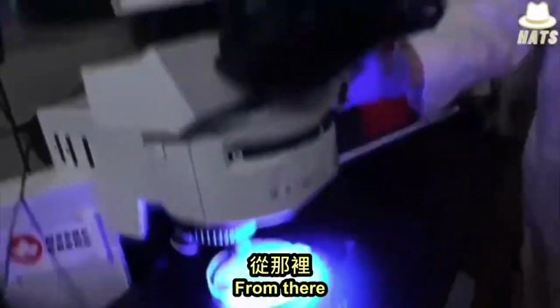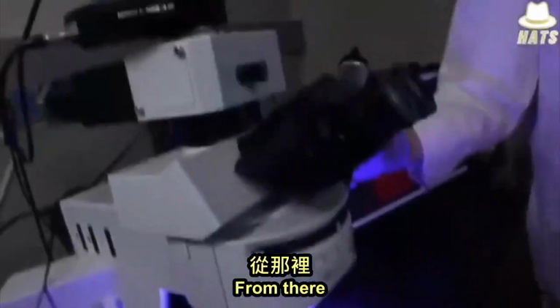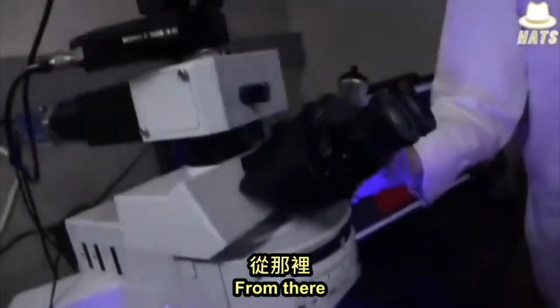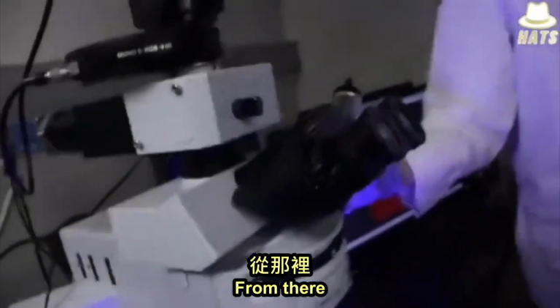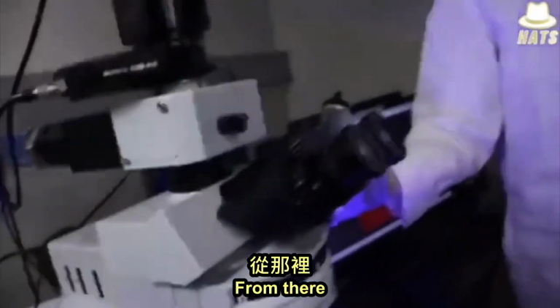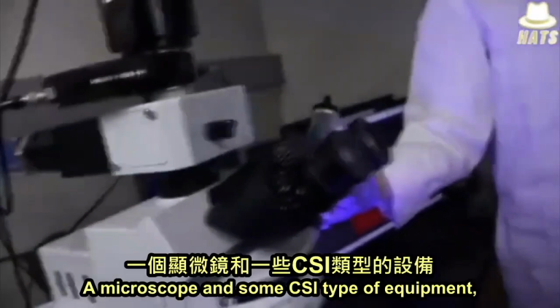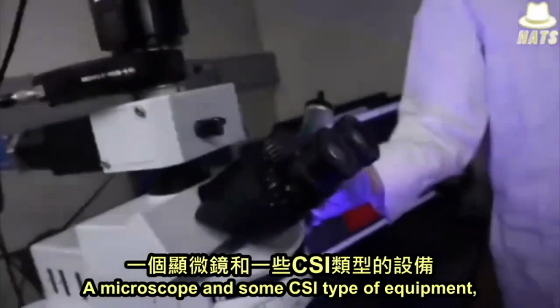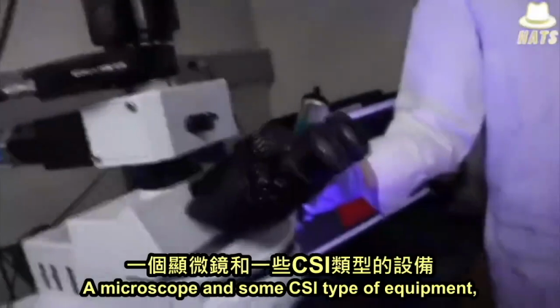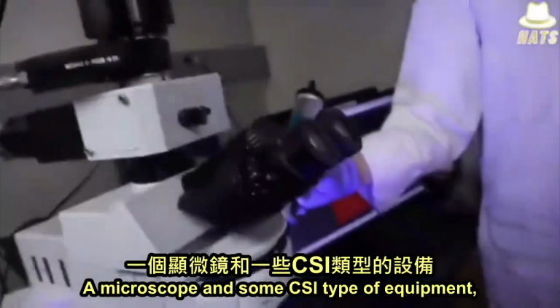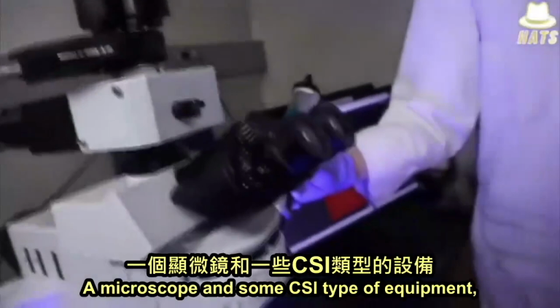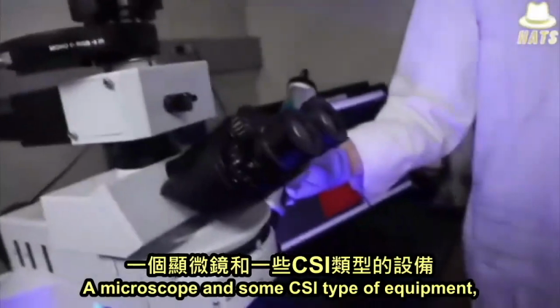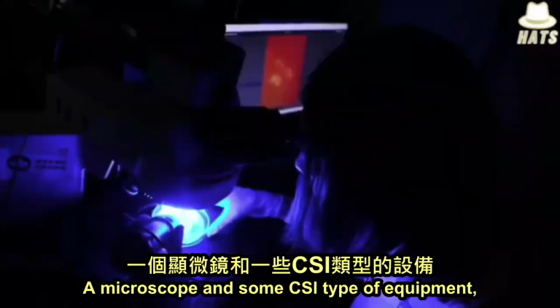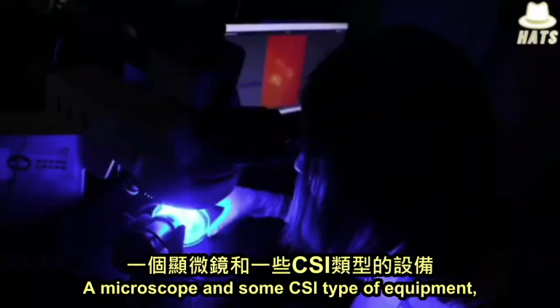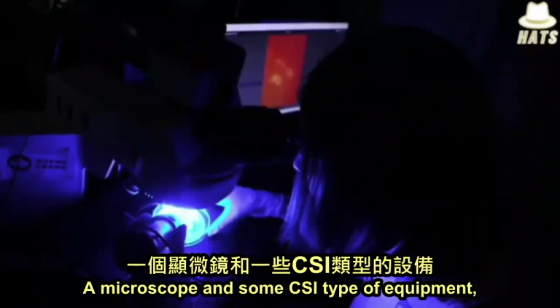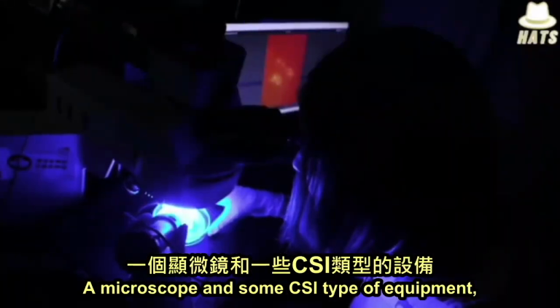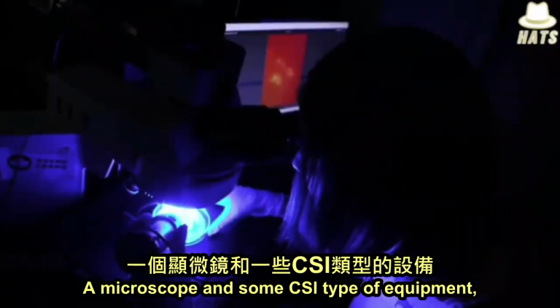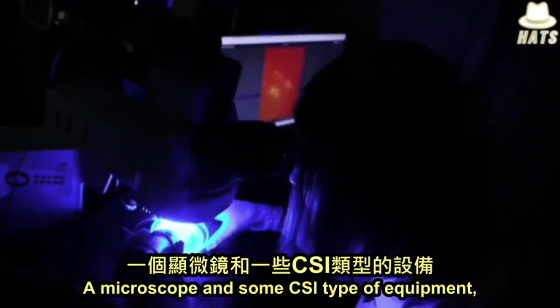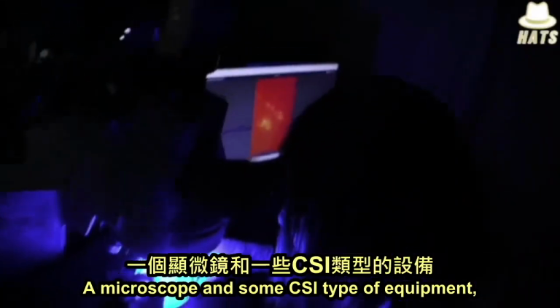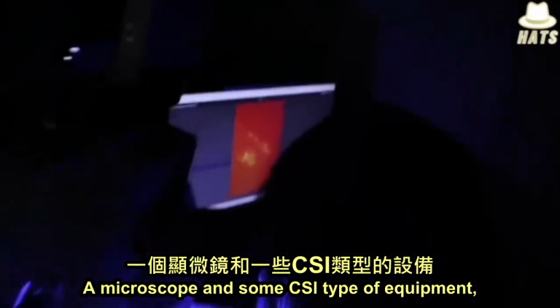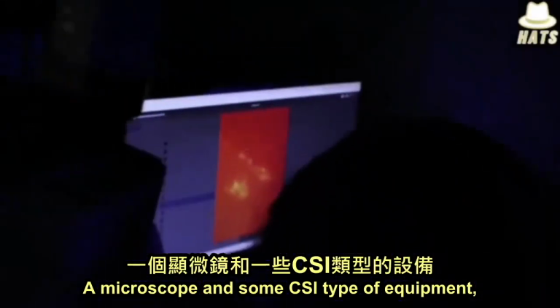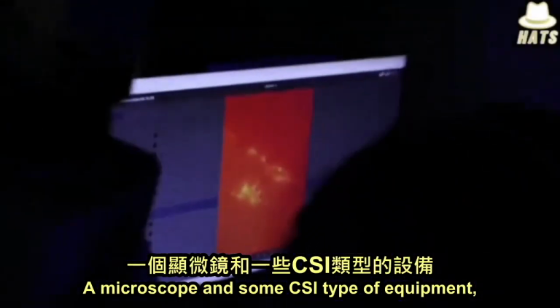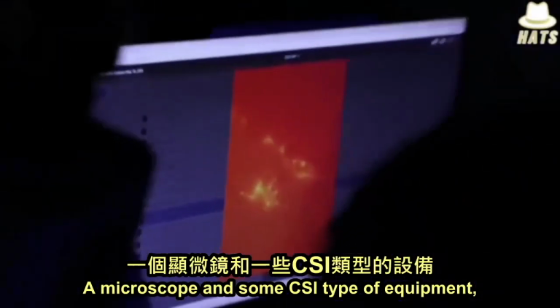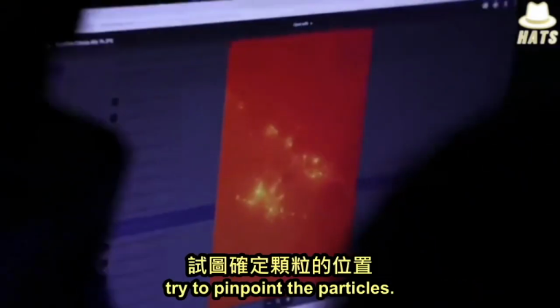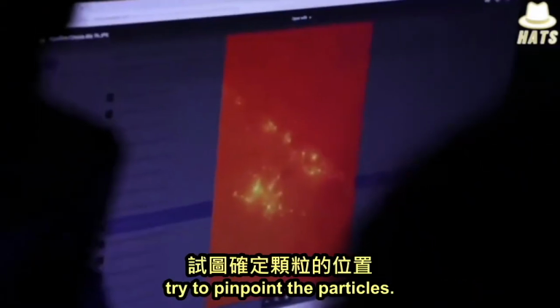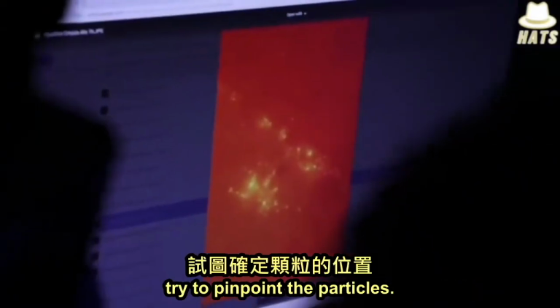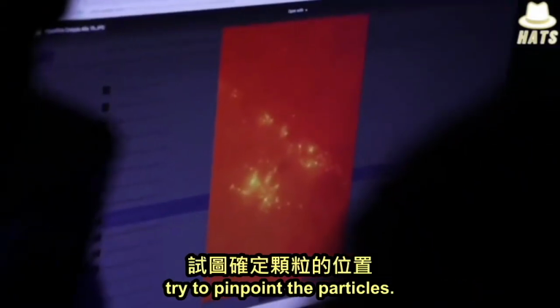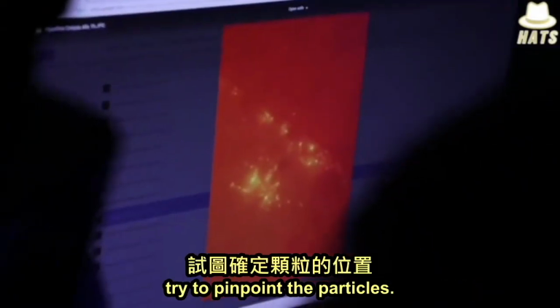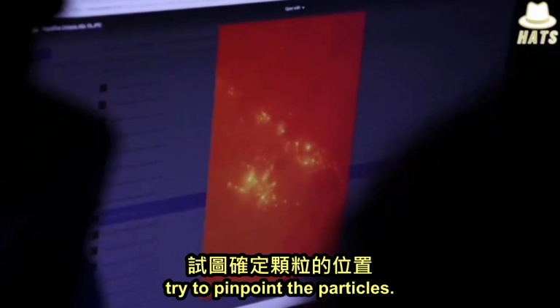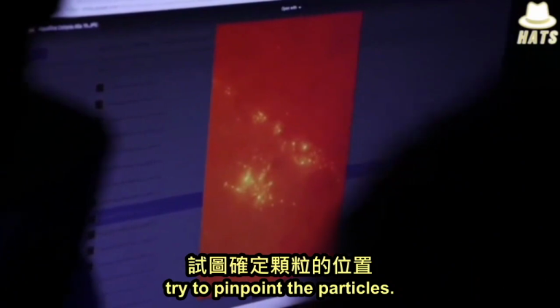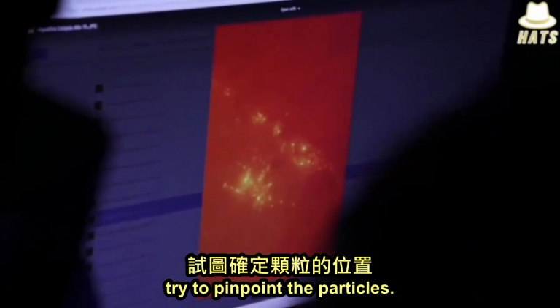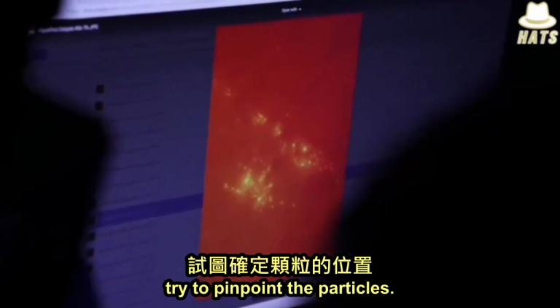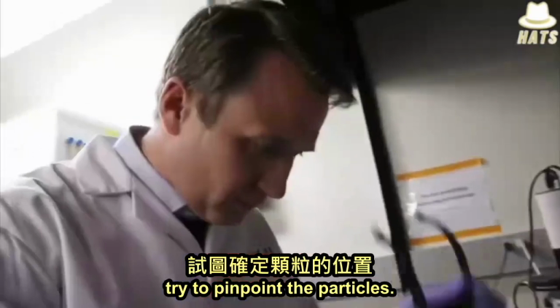From there, a microscope and some CSI-type equipment try to pinpoint the particles.